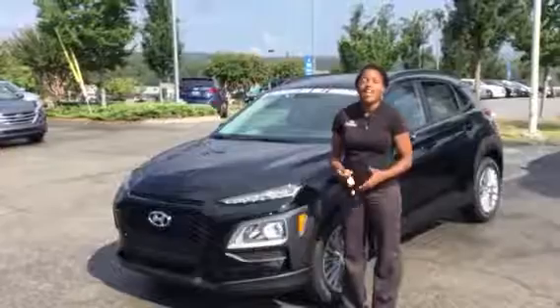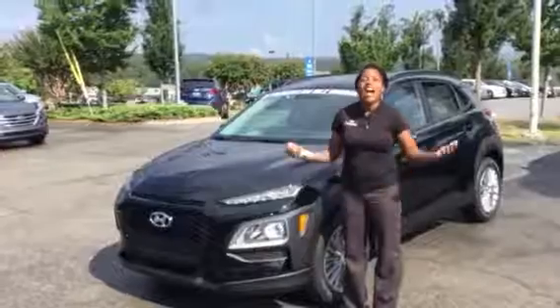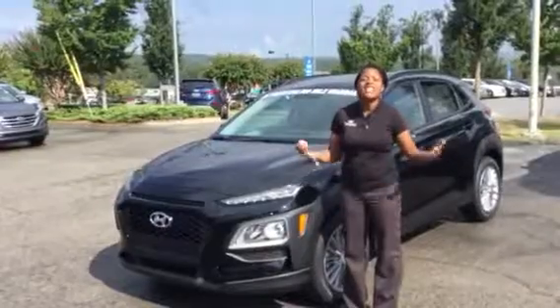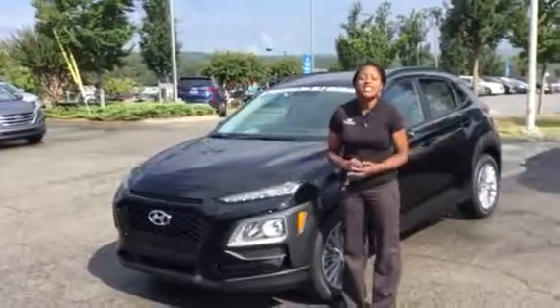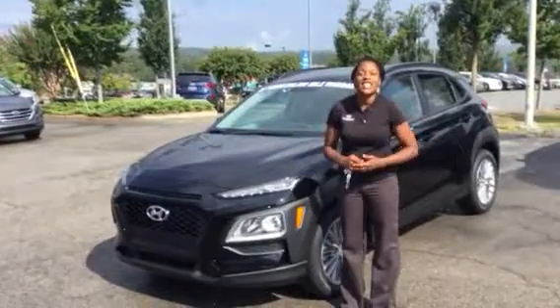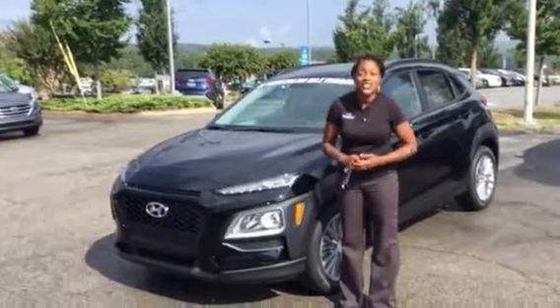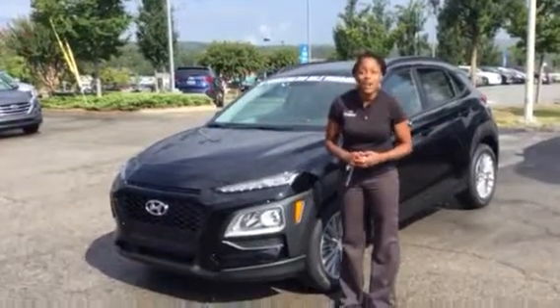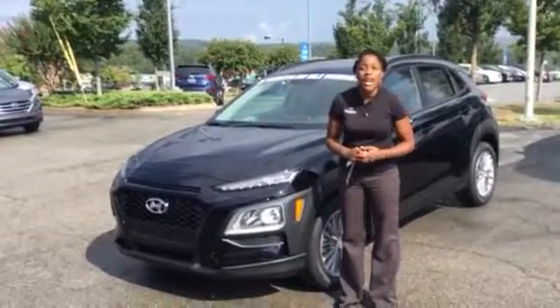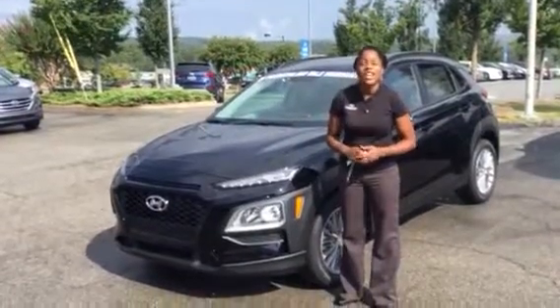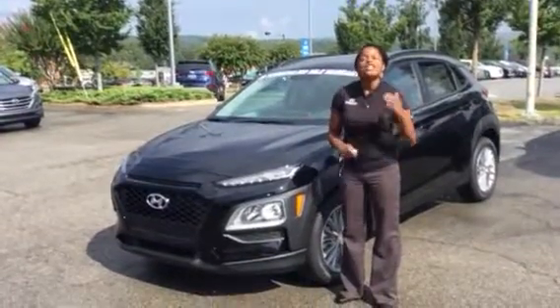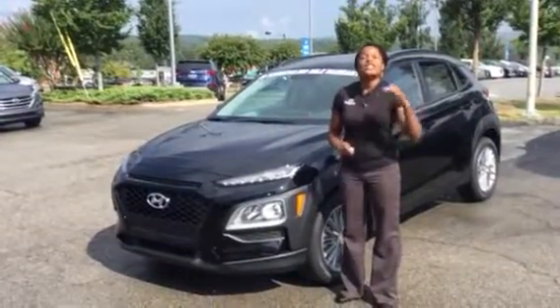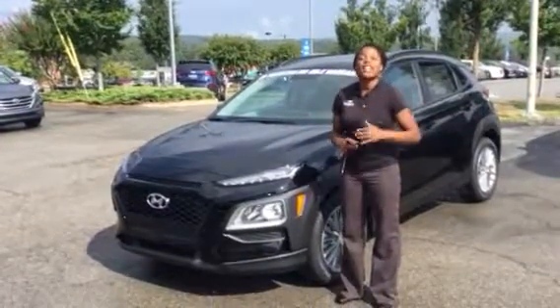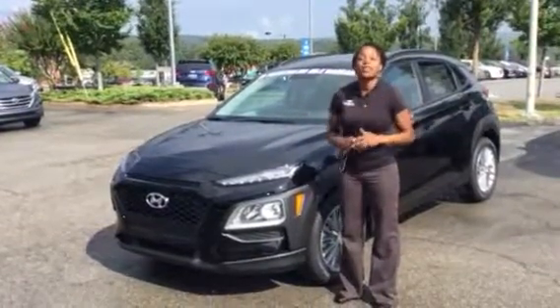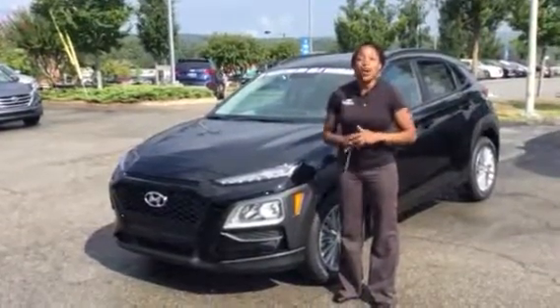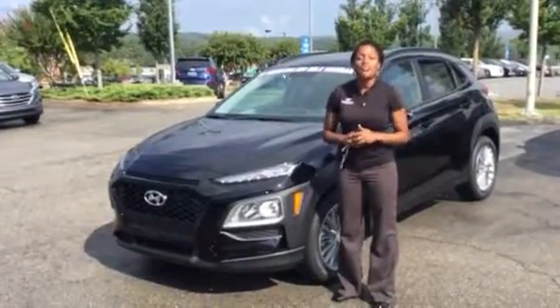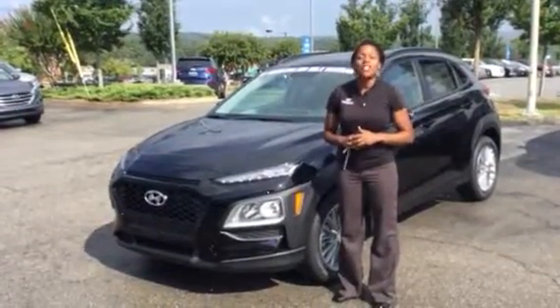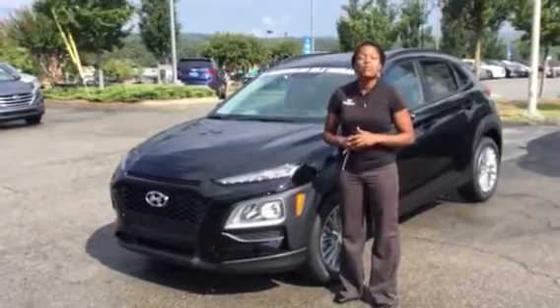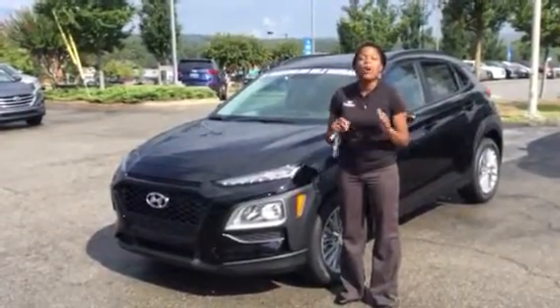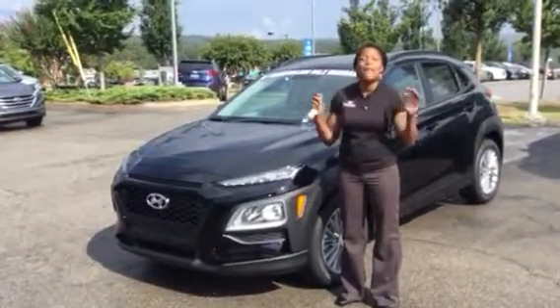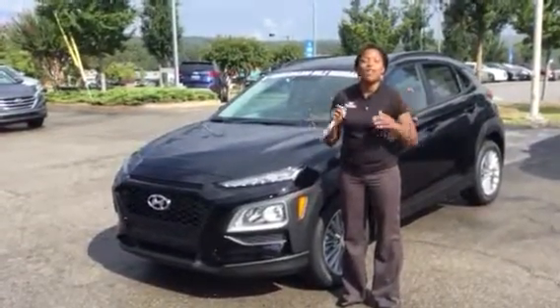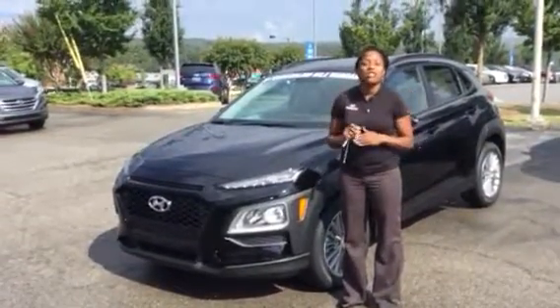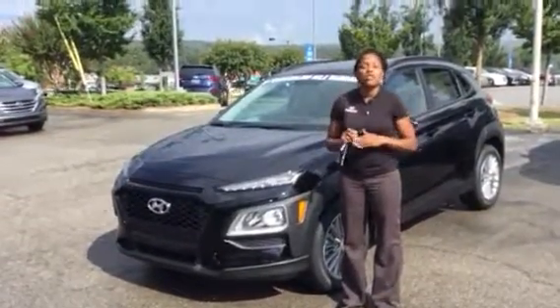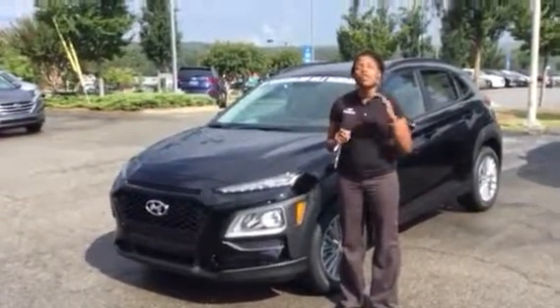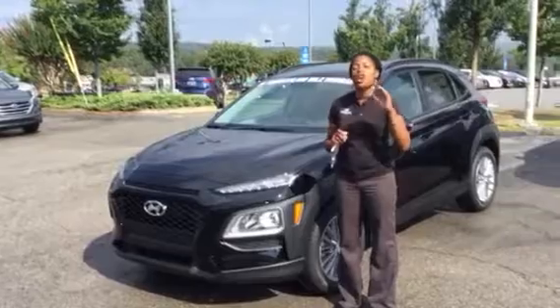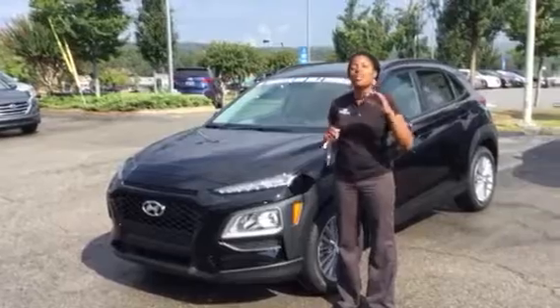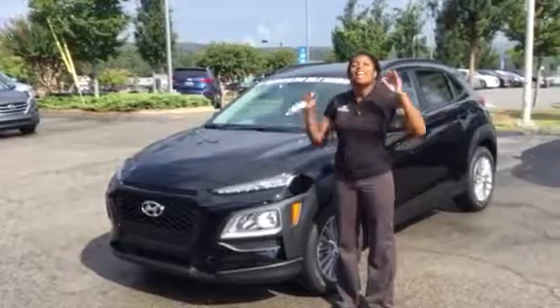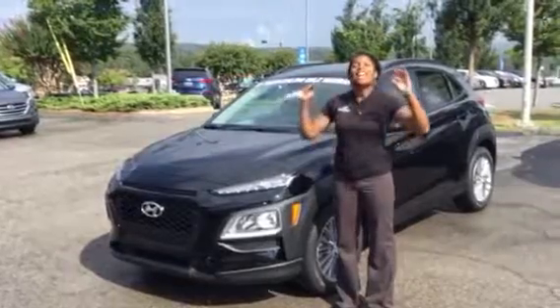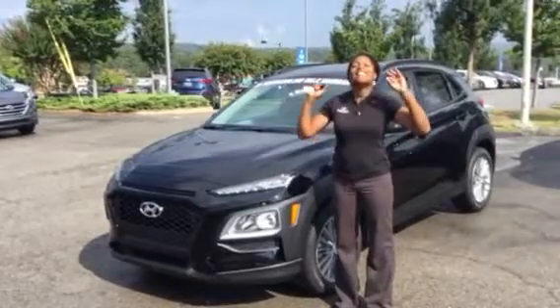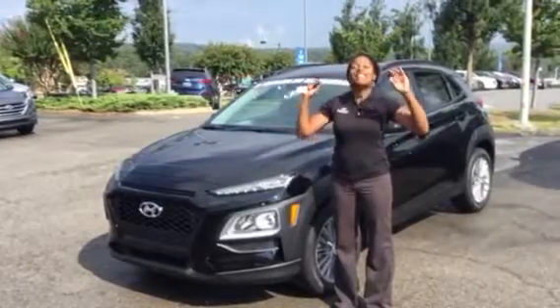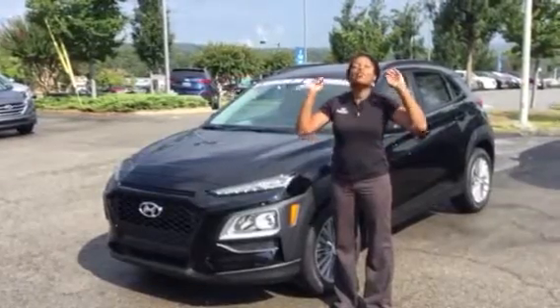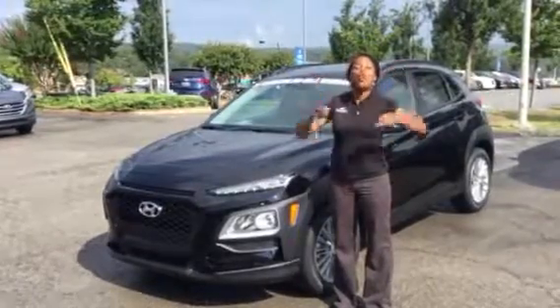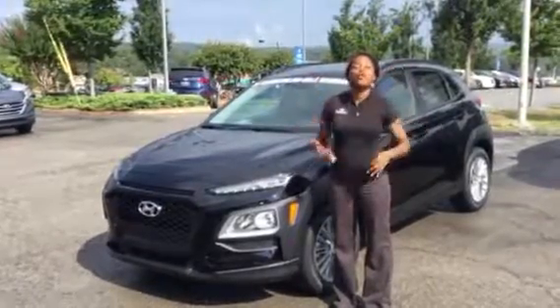Hi, it's Christina here at Tamron Hyundai. So excited that you inquired about this beautiful, amazing crossover vehicle, the Kona. It is wonderful.